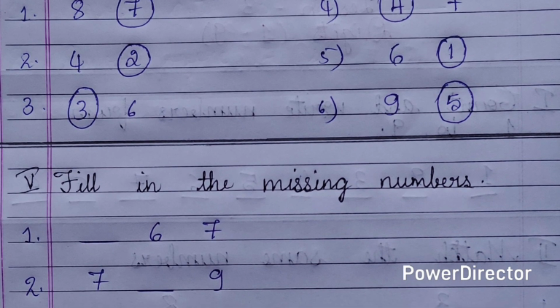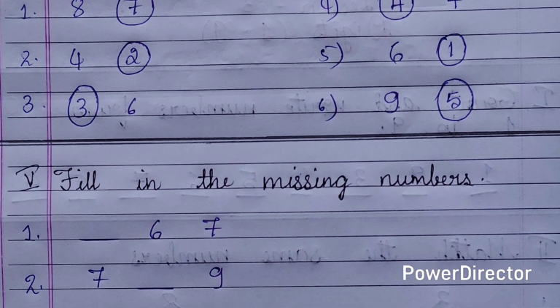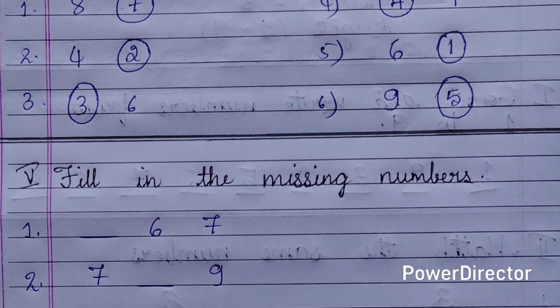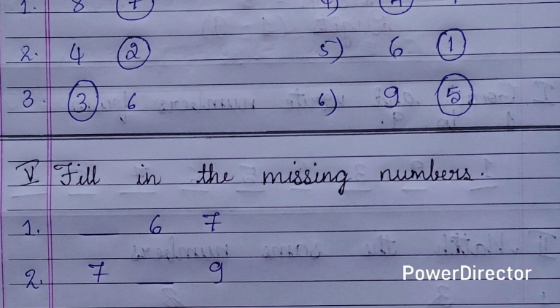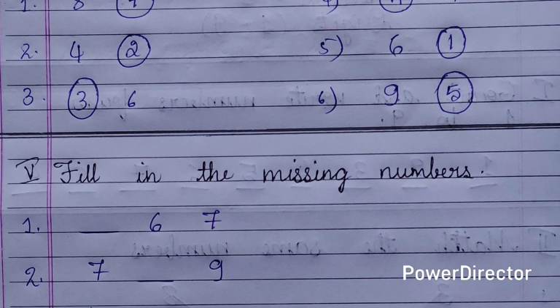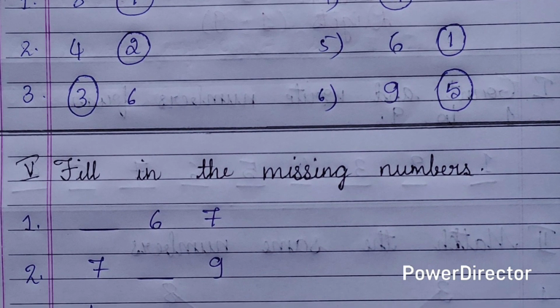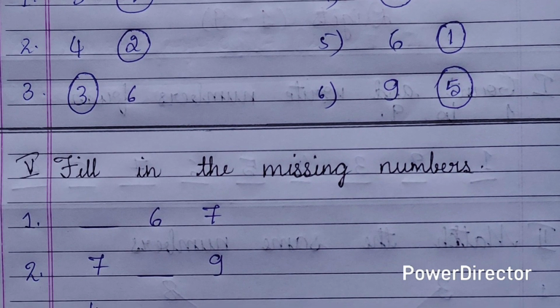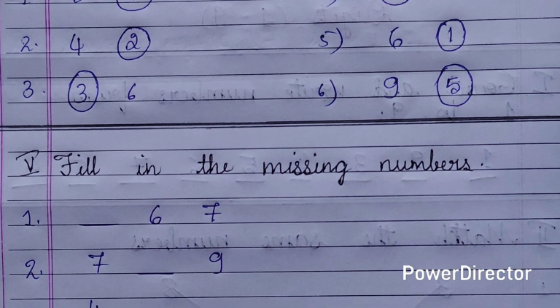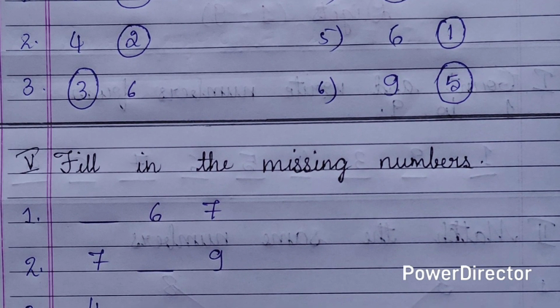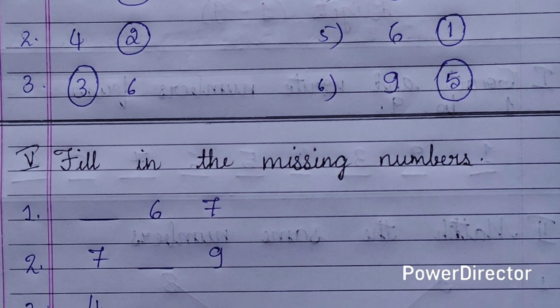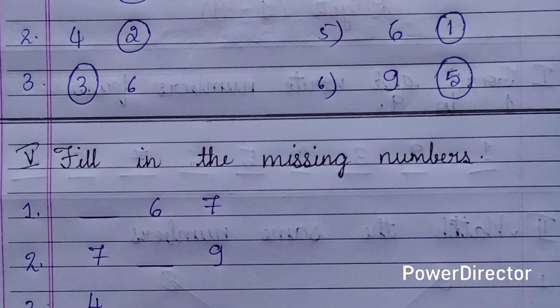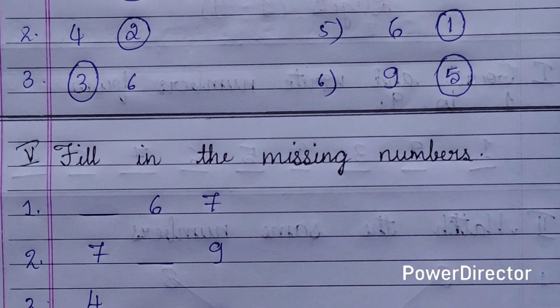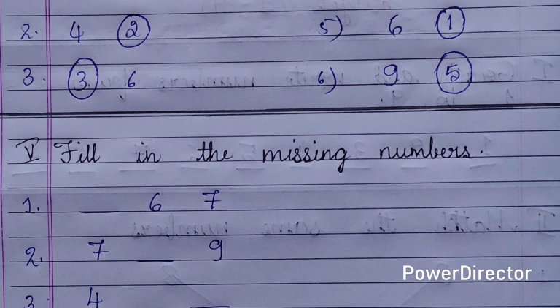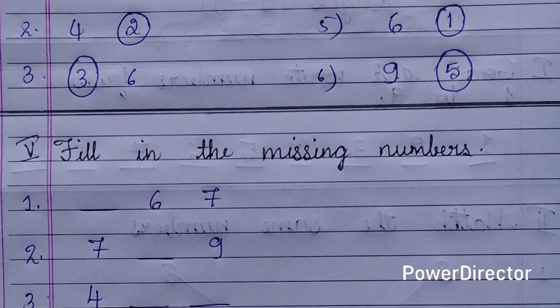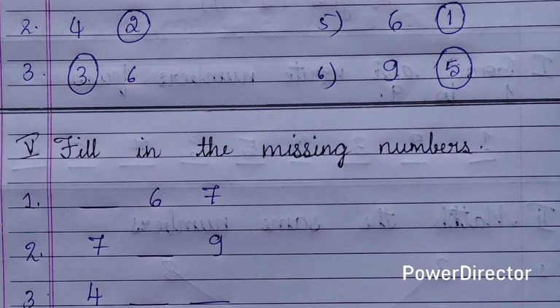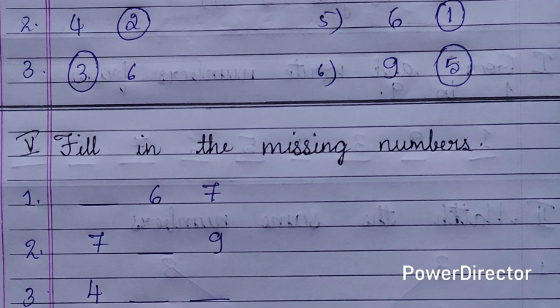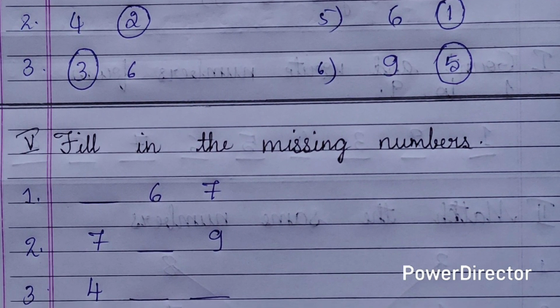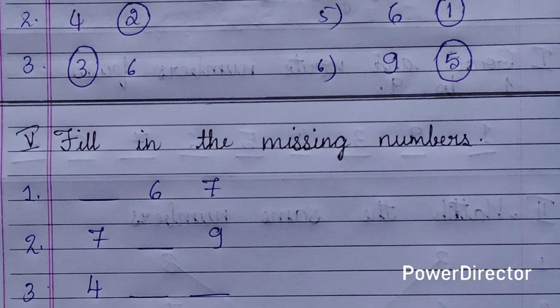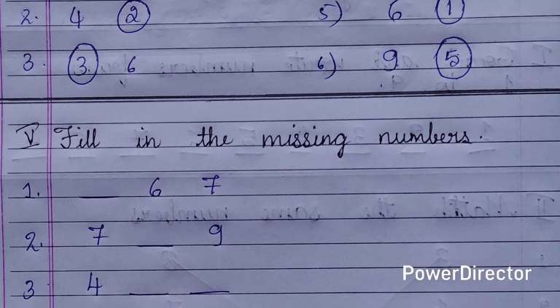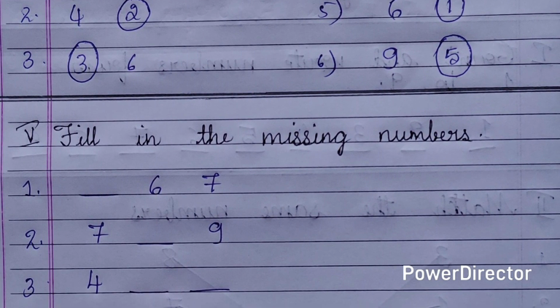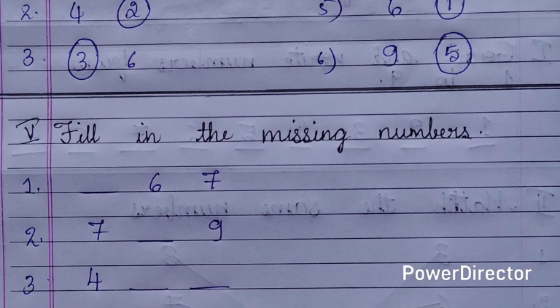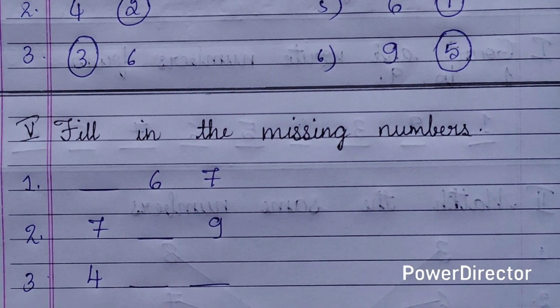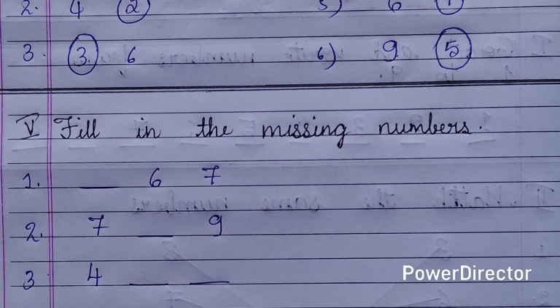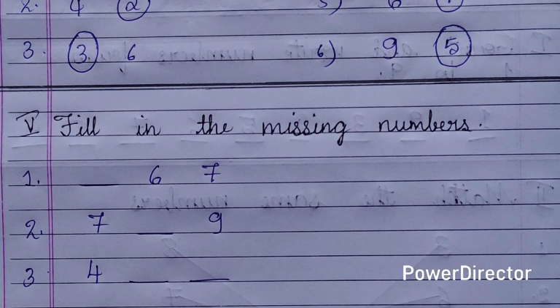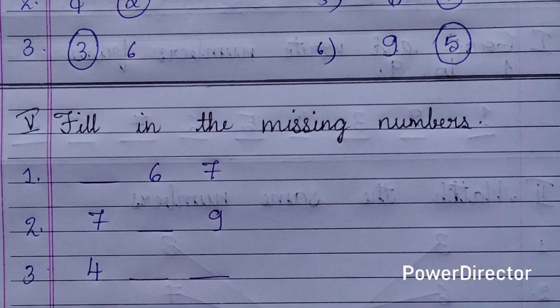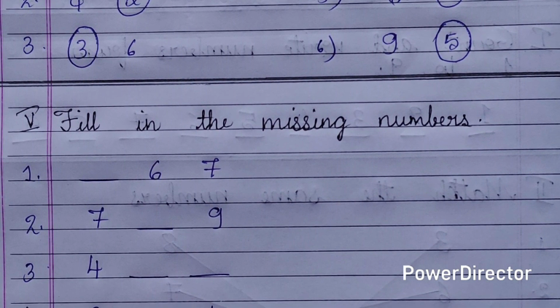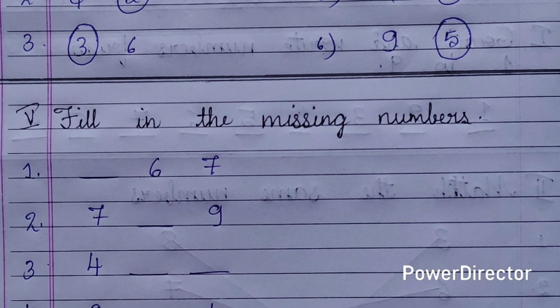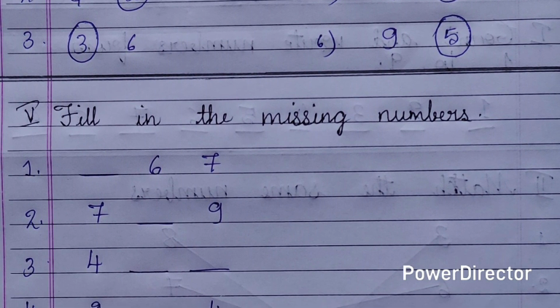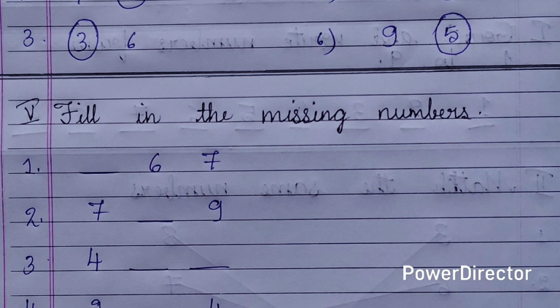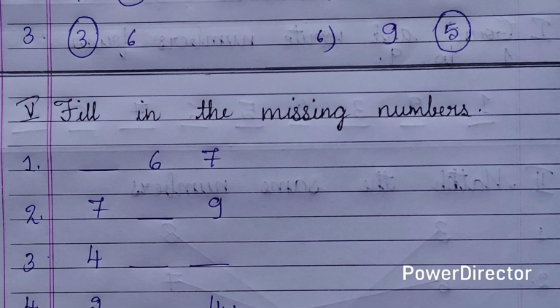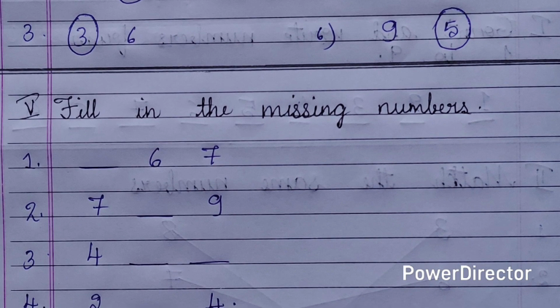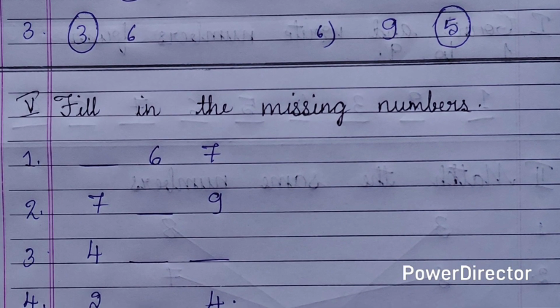Fifth main: fill in the missing numbers. You can give the missing numbers and ask the children to fill them in.